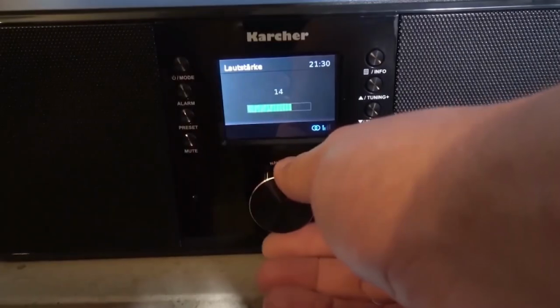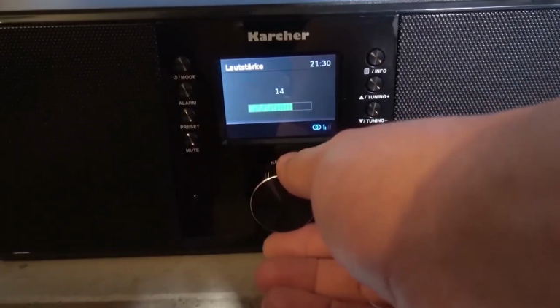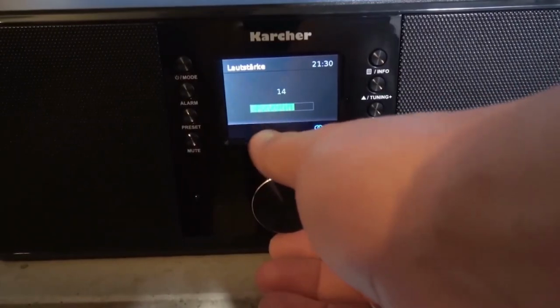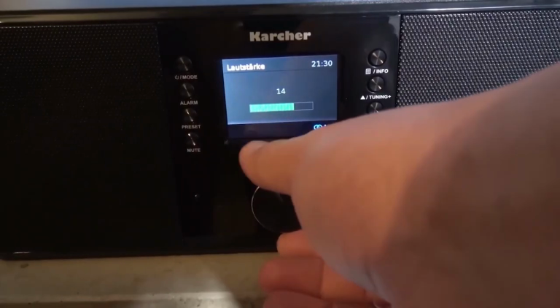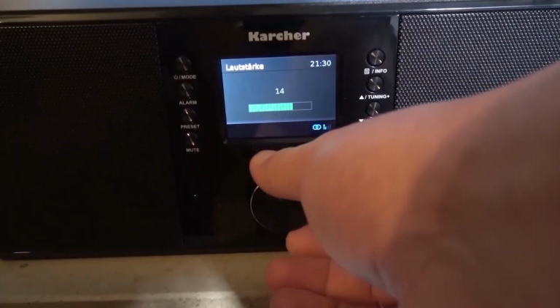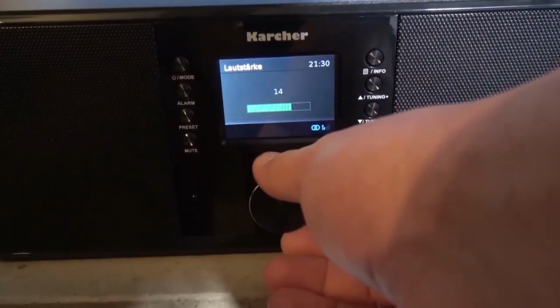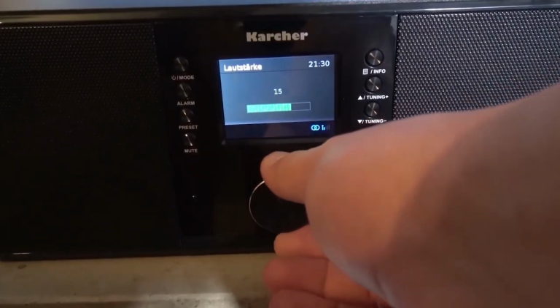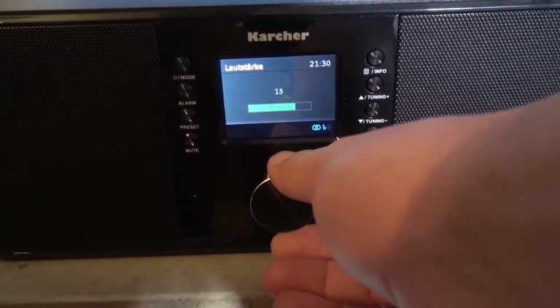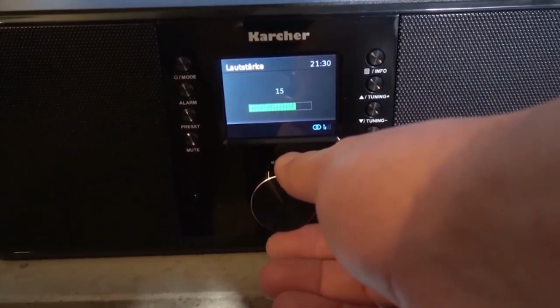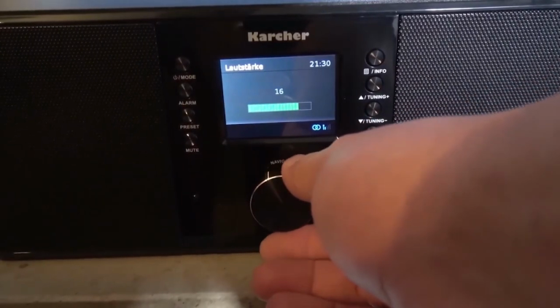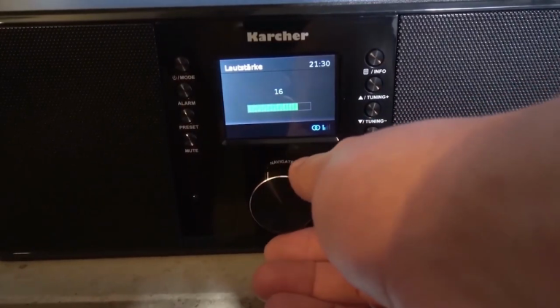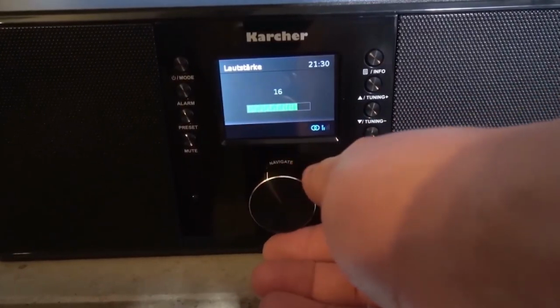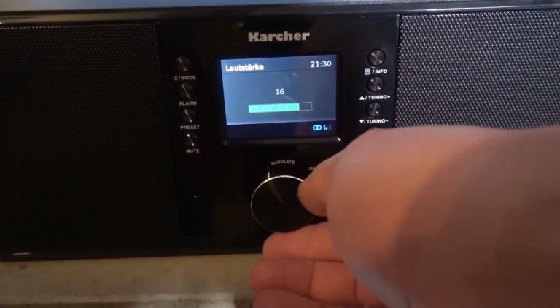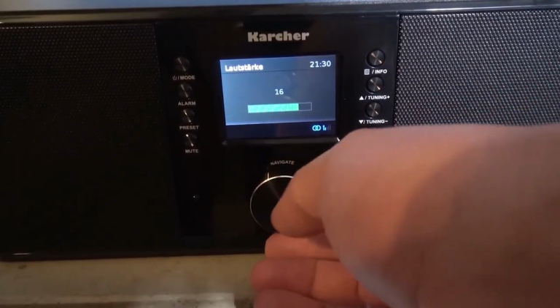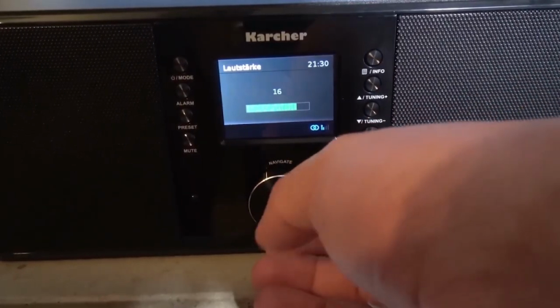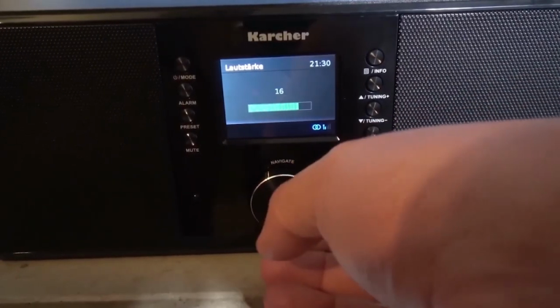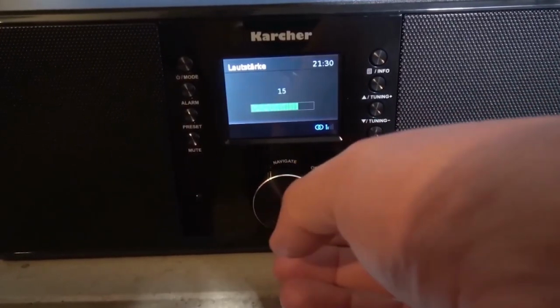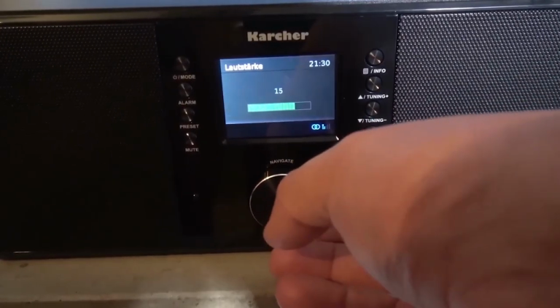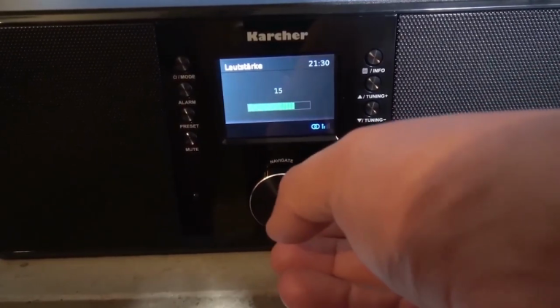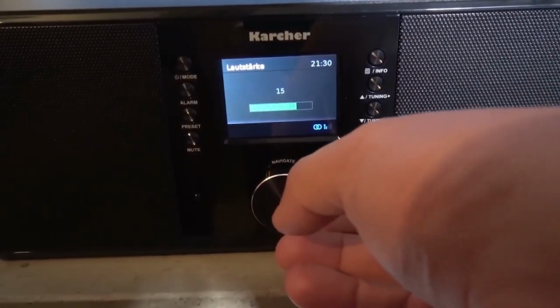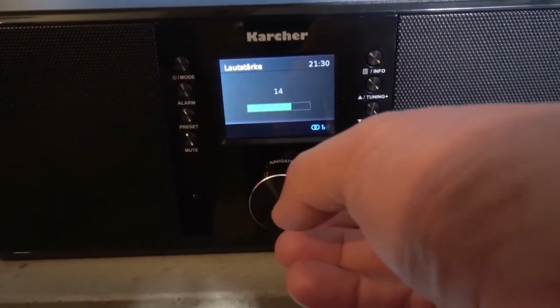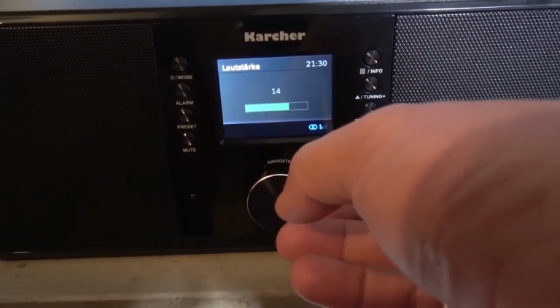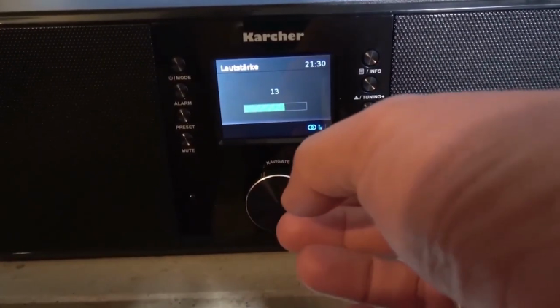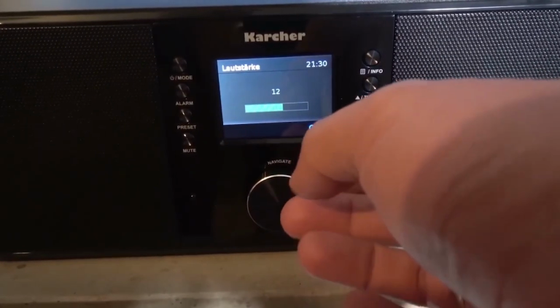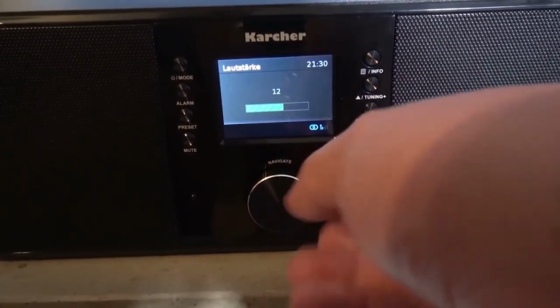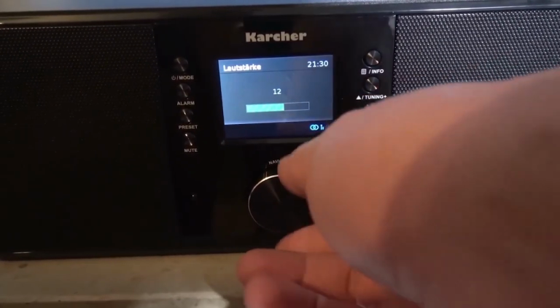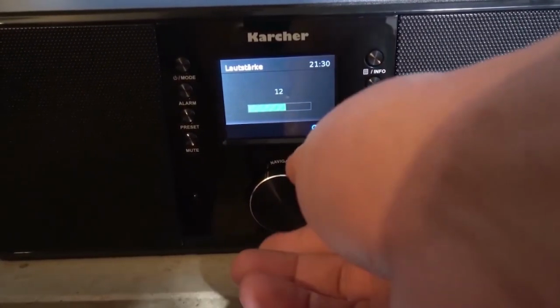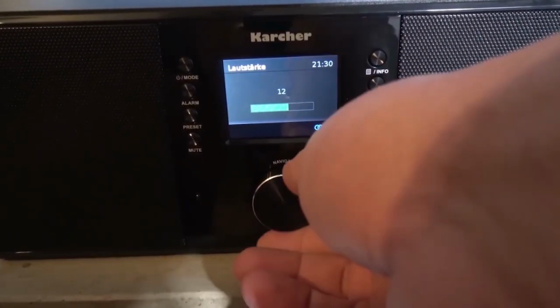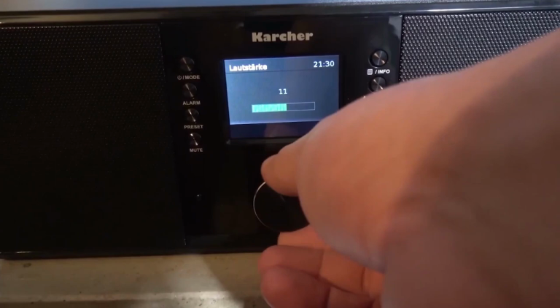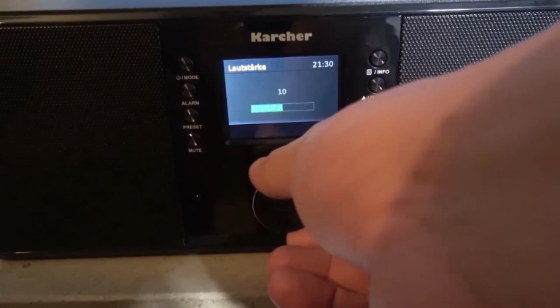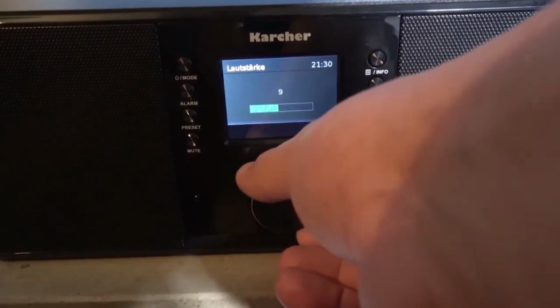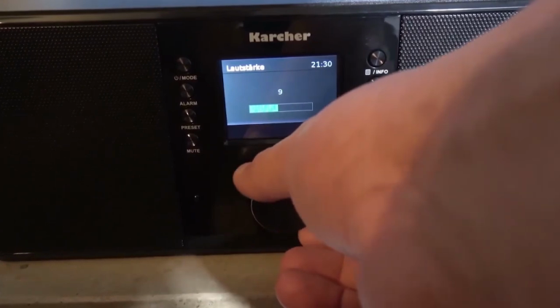Hello and welcome to this video in which I will present our top 4 of the best connected alarm clock radios 2021.